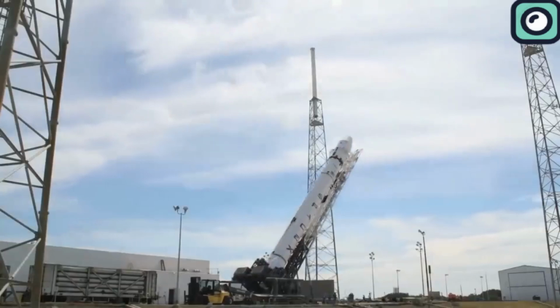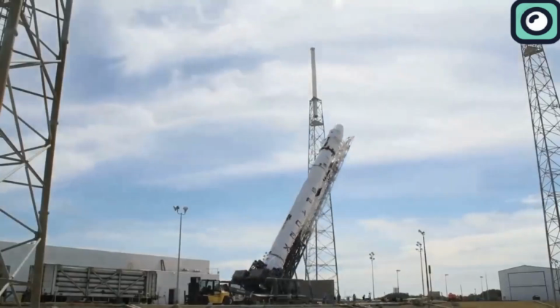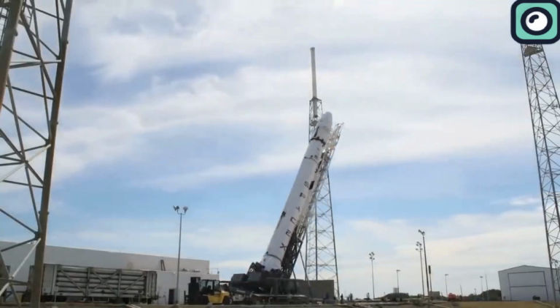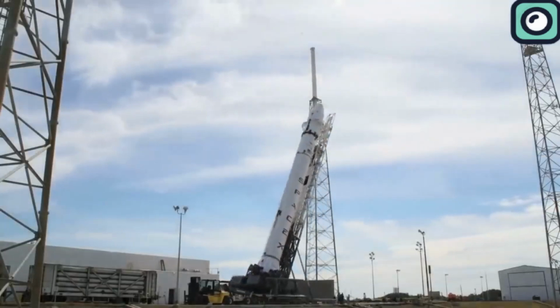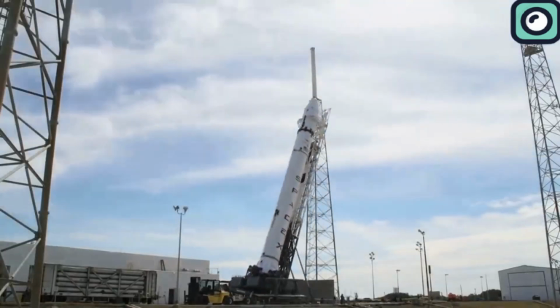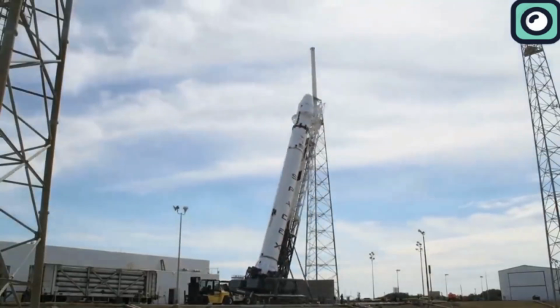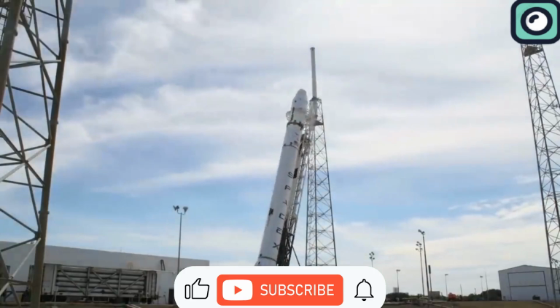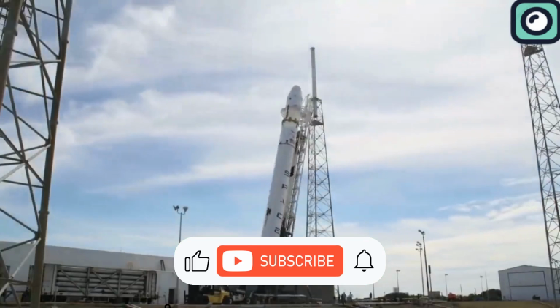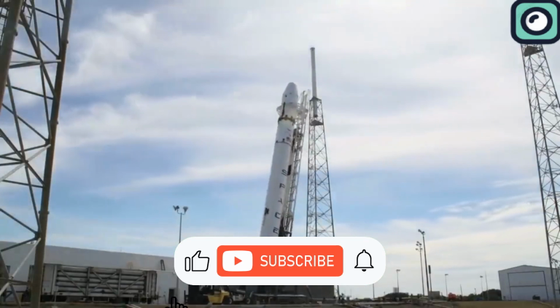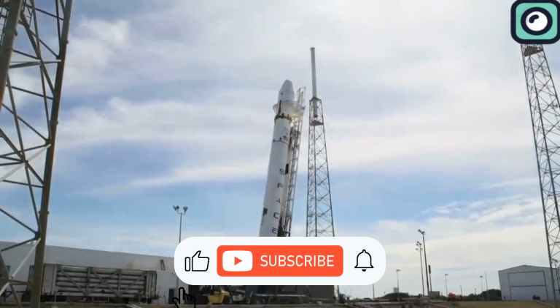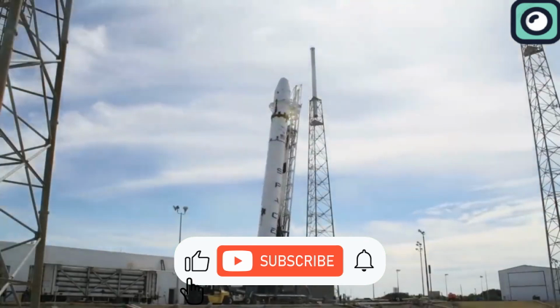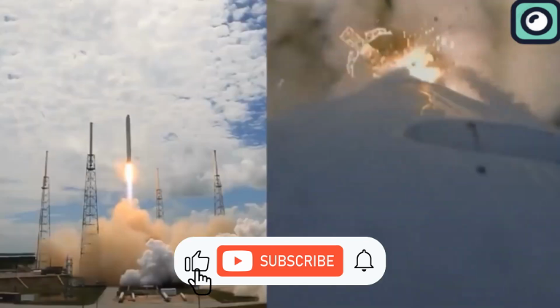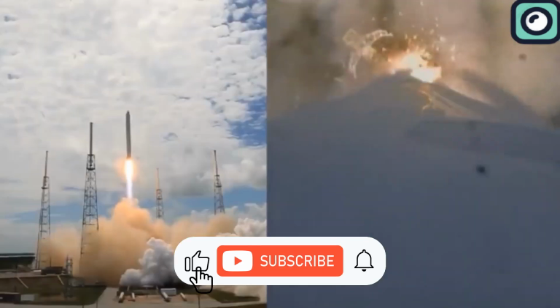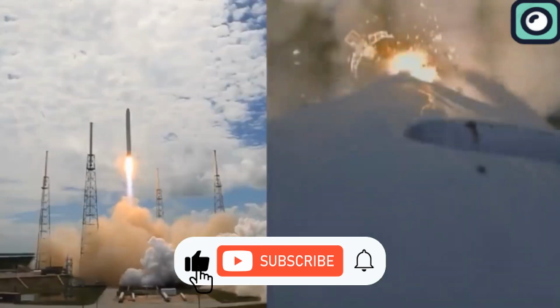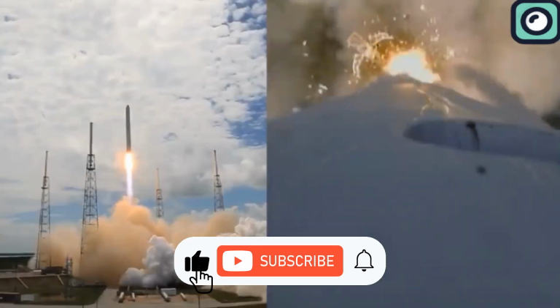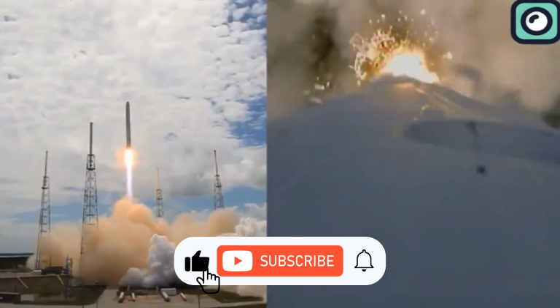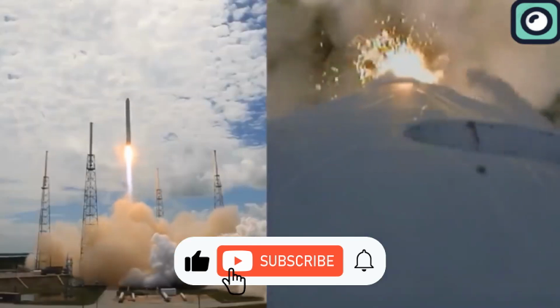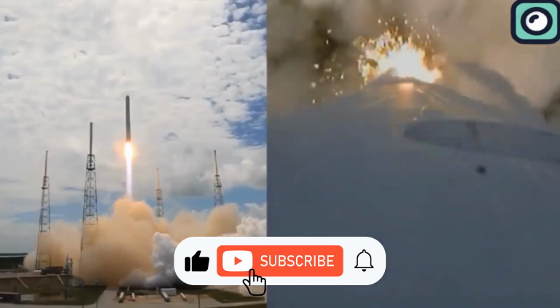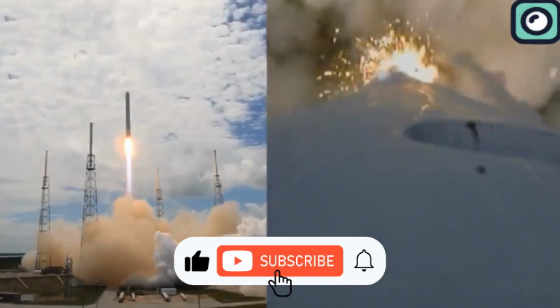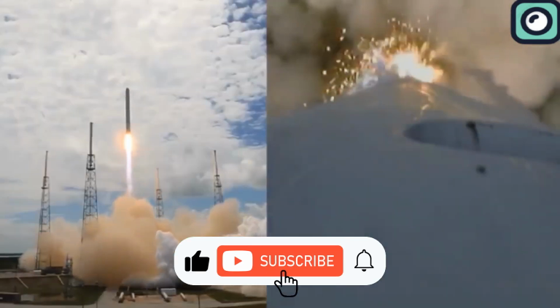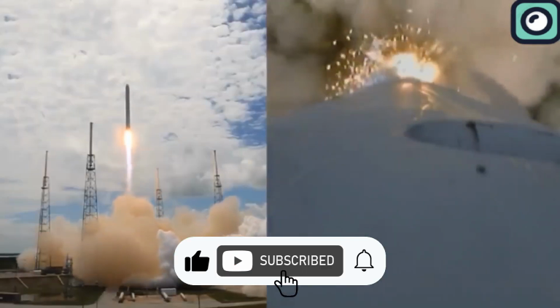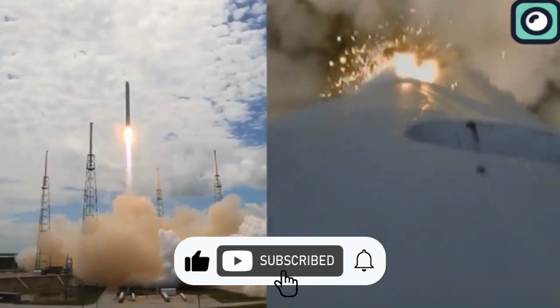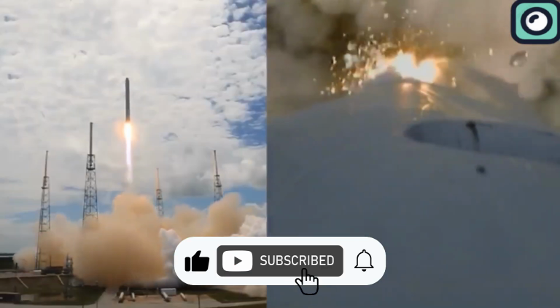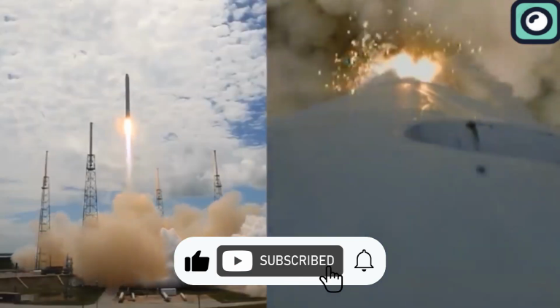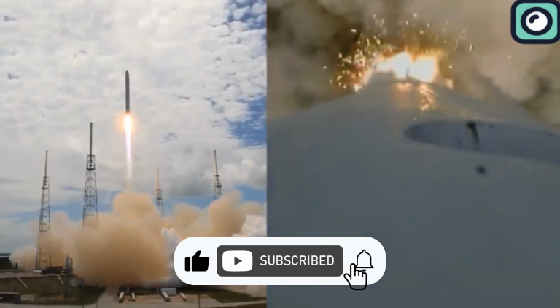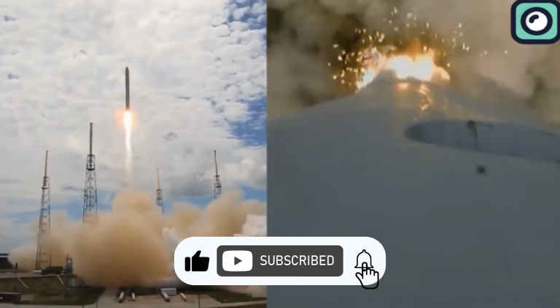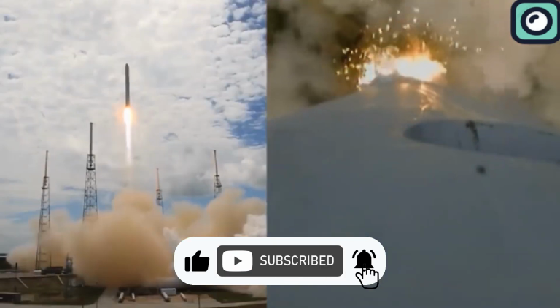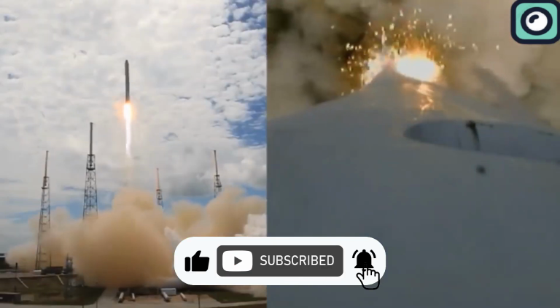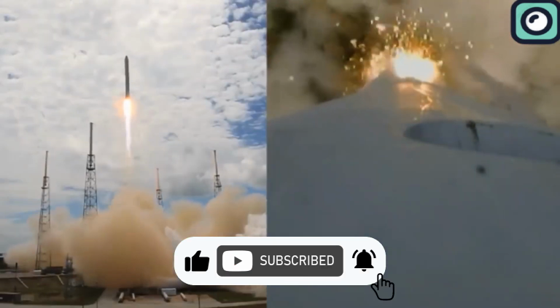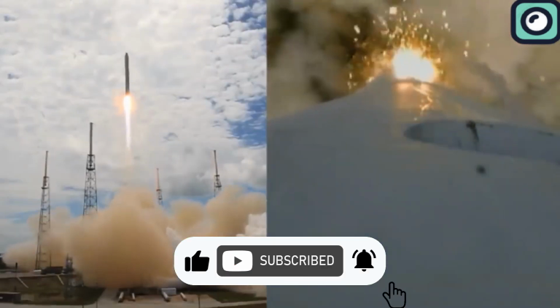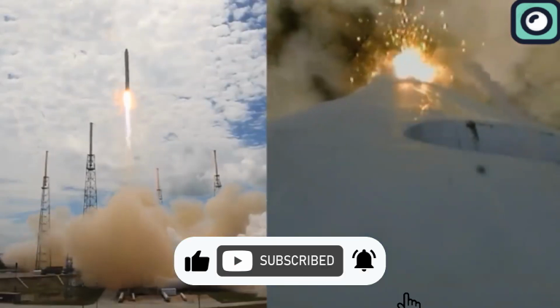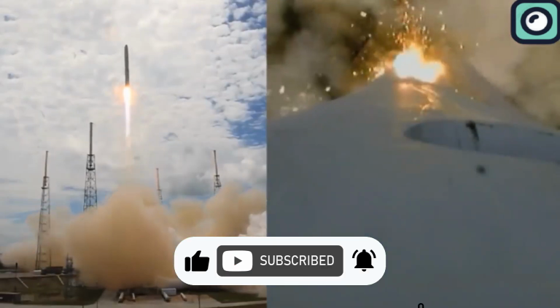Before we go any further, please make sure to subscribe to our channel for future updates.